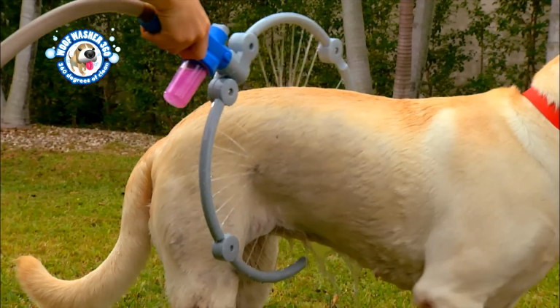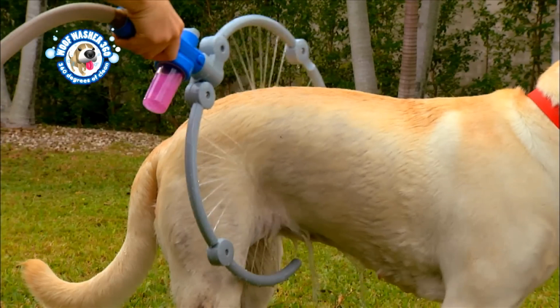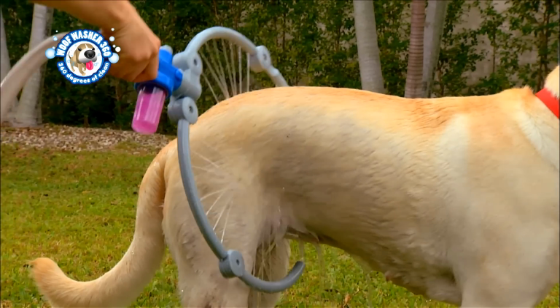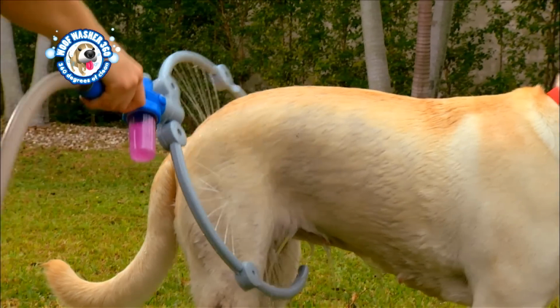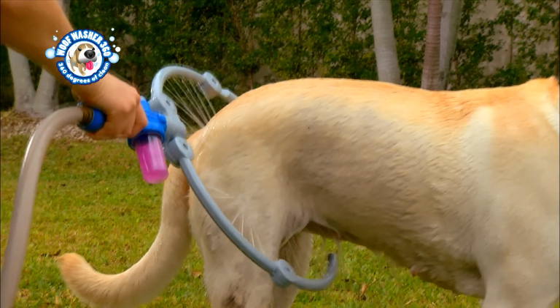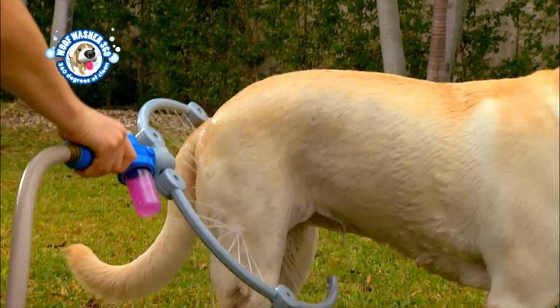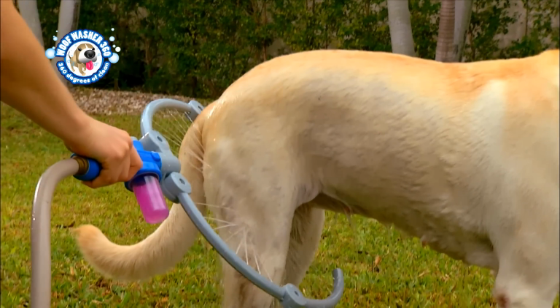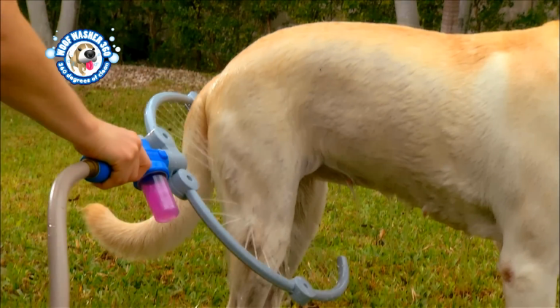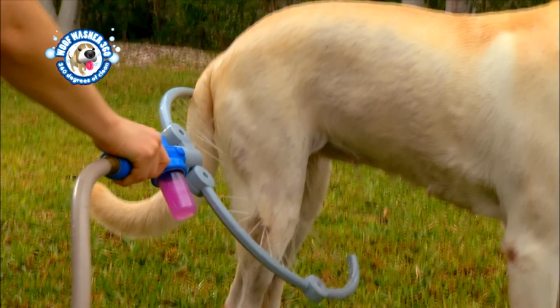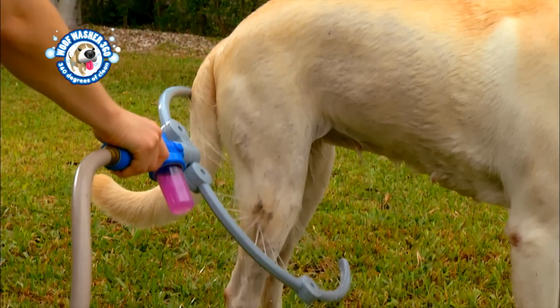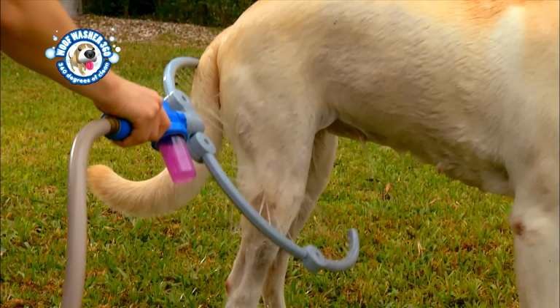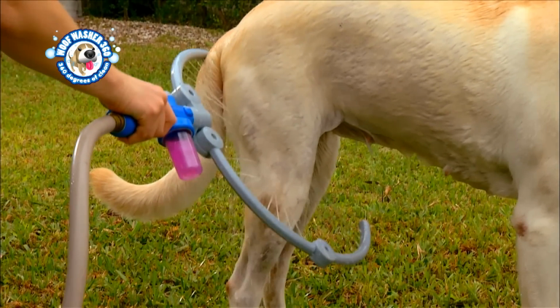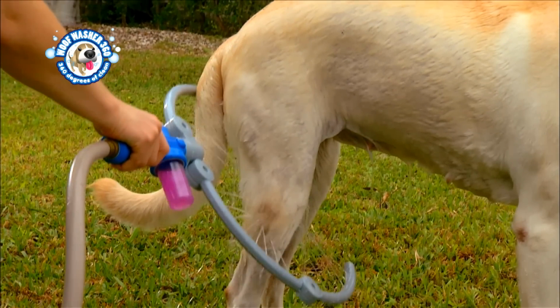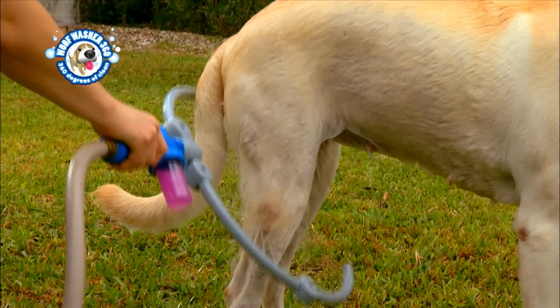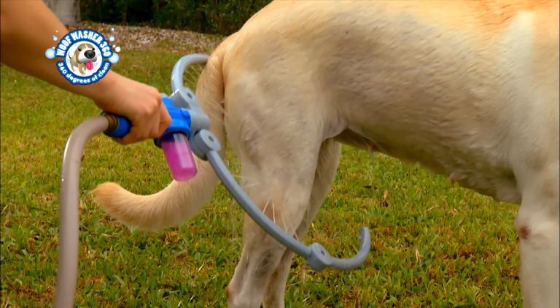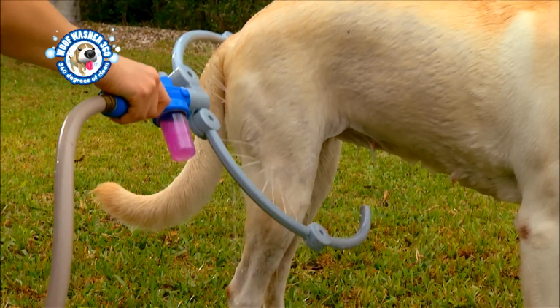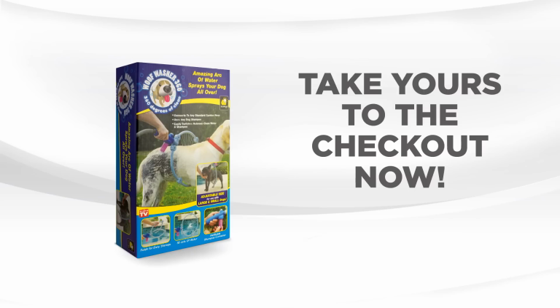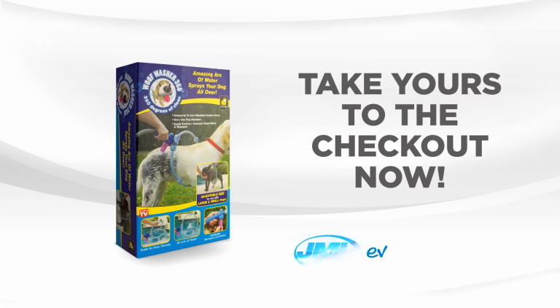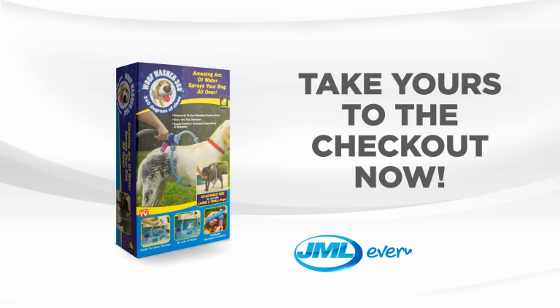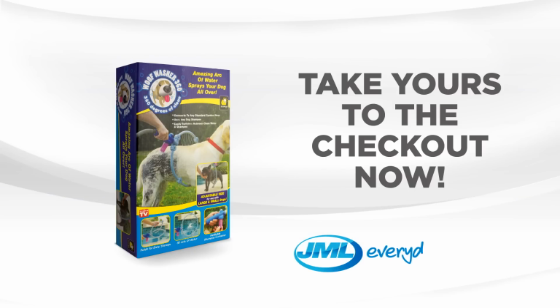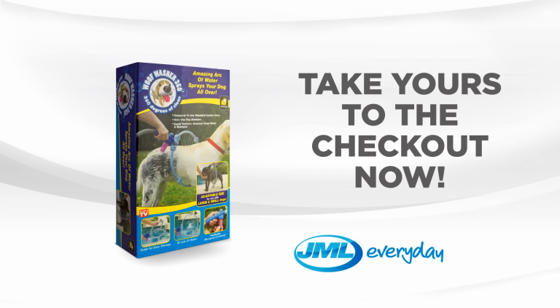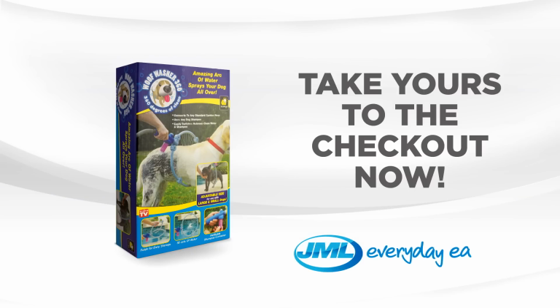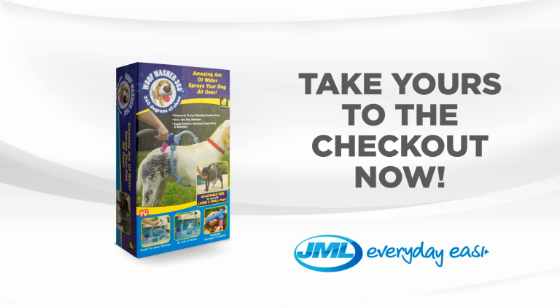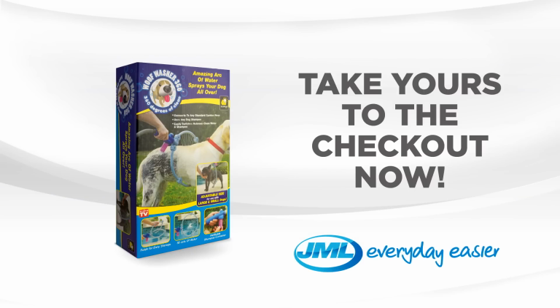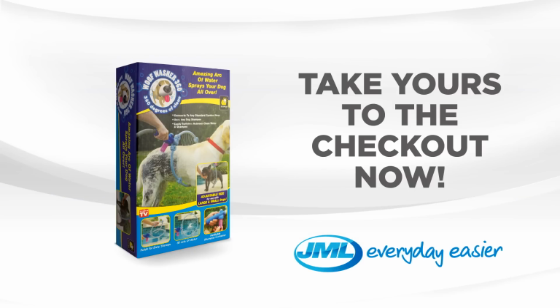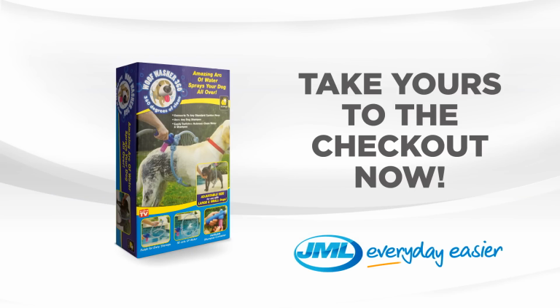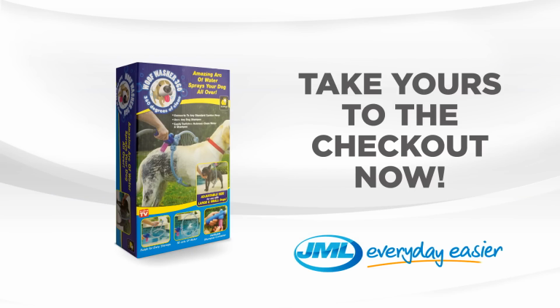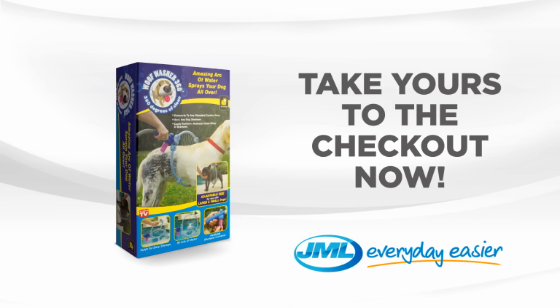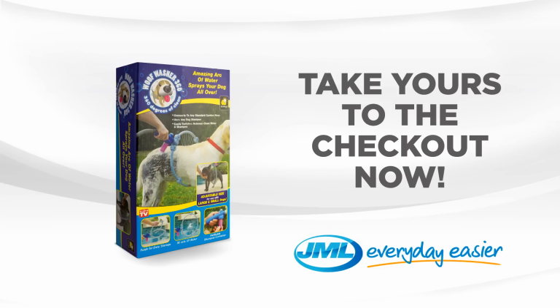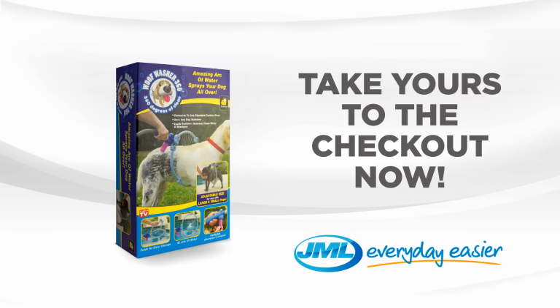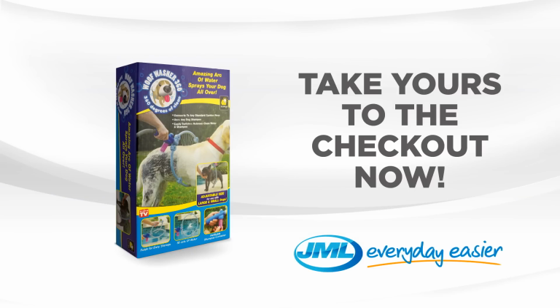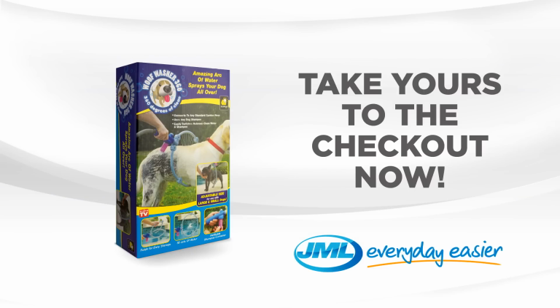Now it's your chance to get the Woof Washer from JML for just $19.99. Take yours to the checkout now.